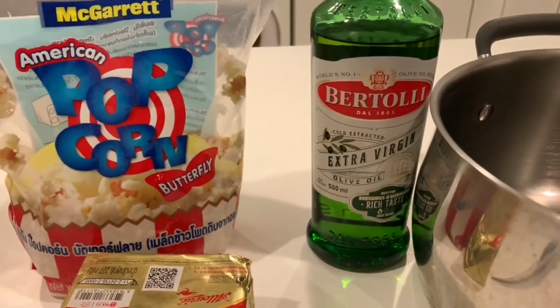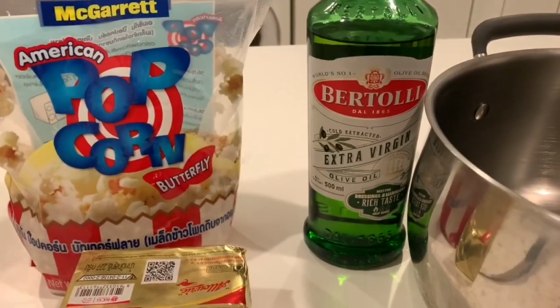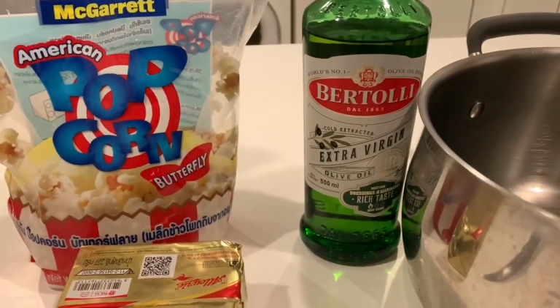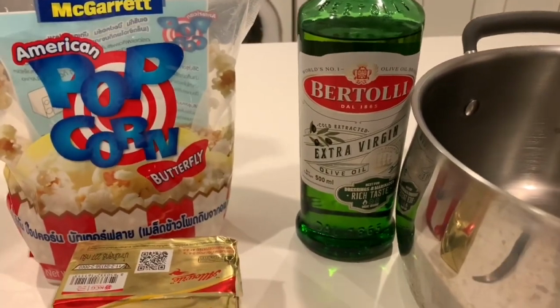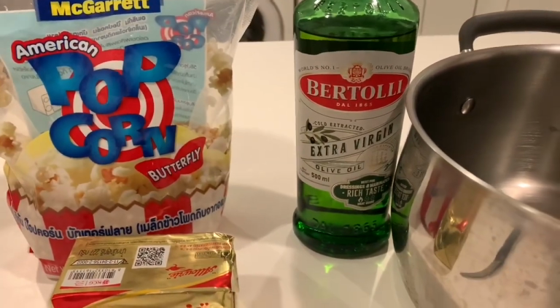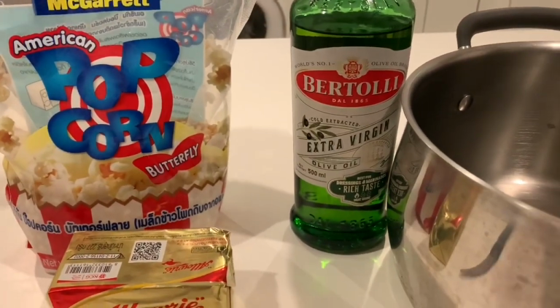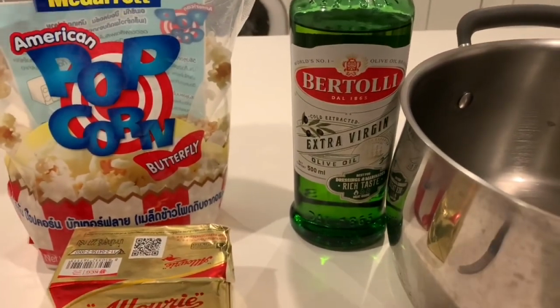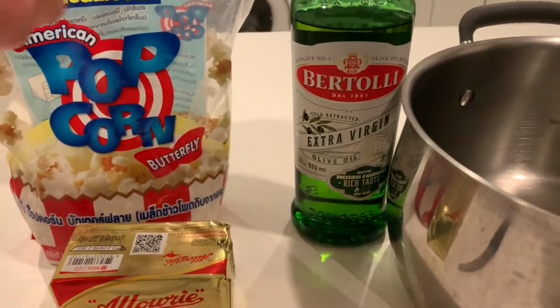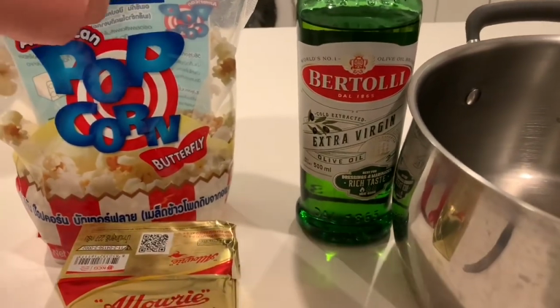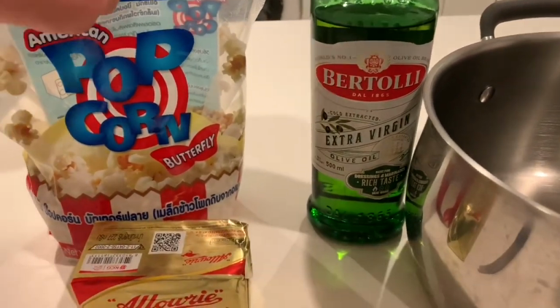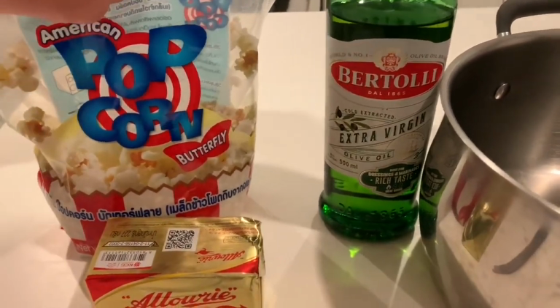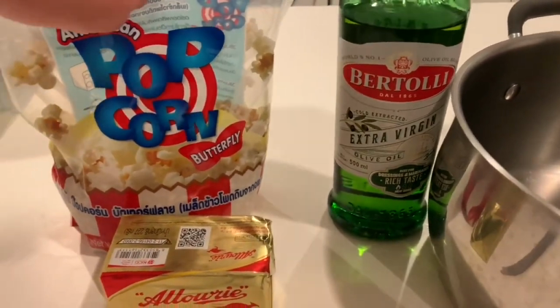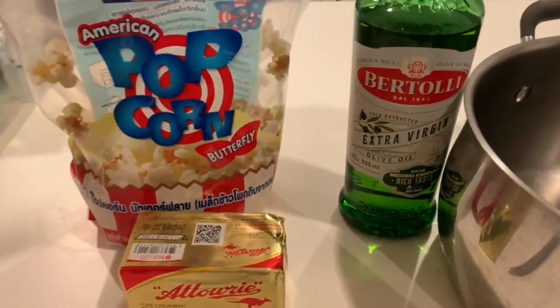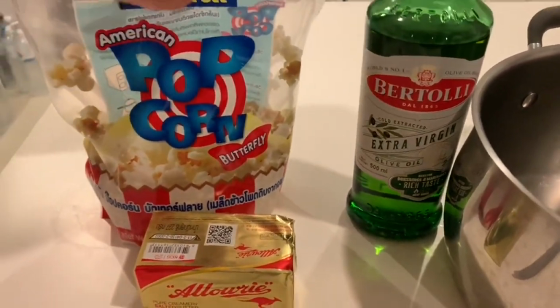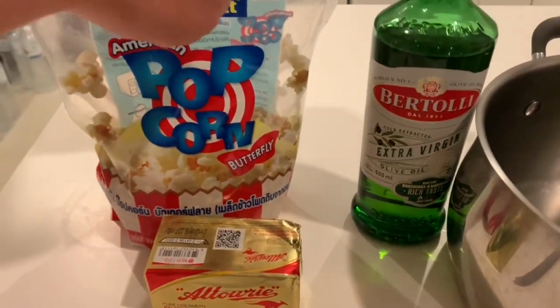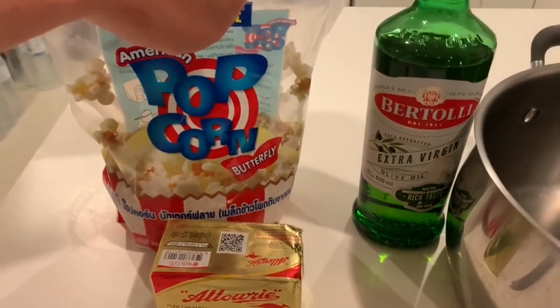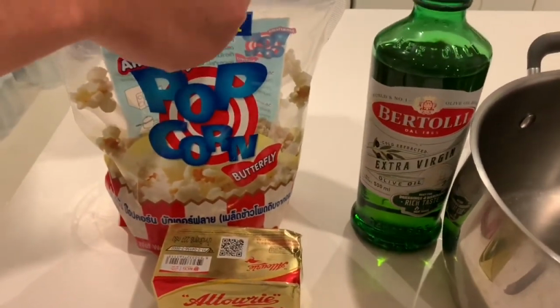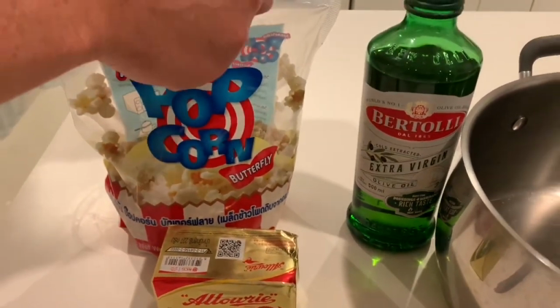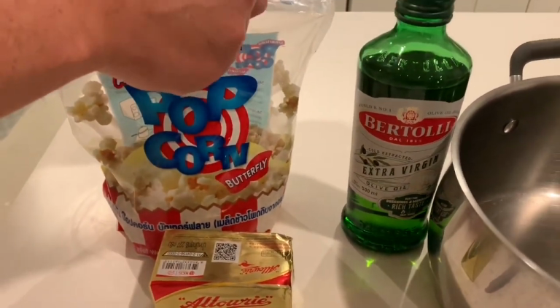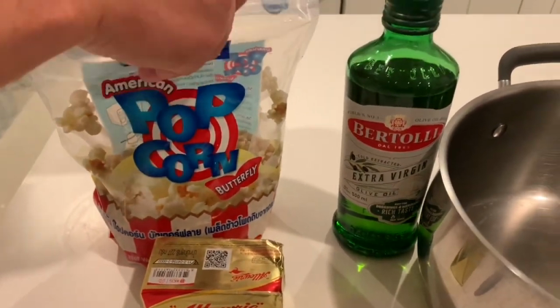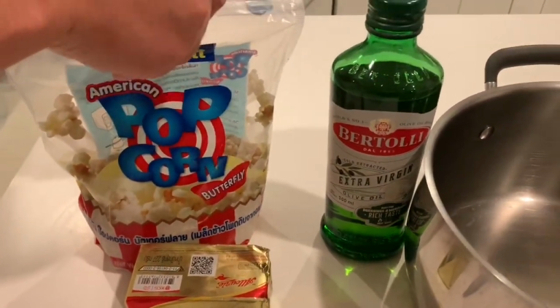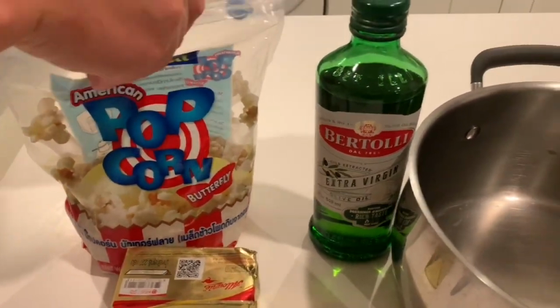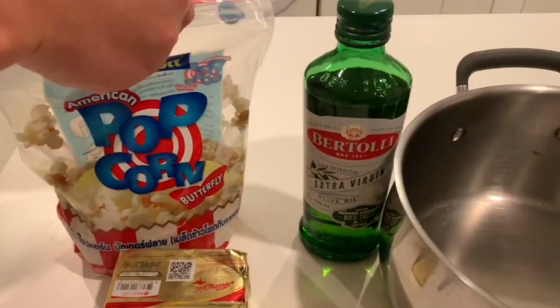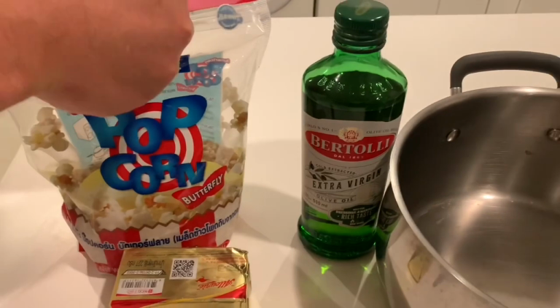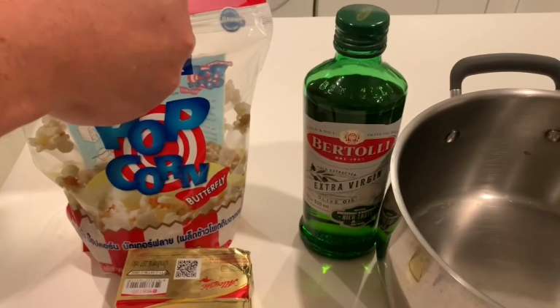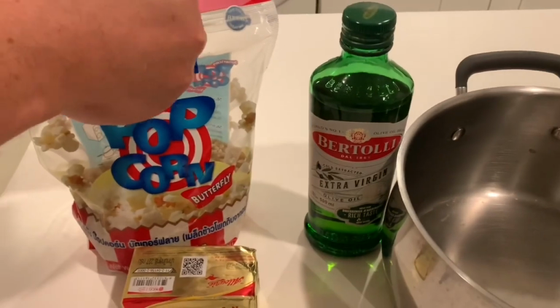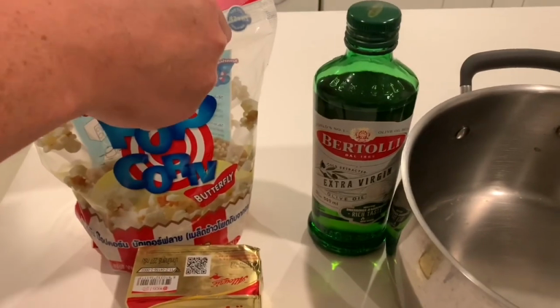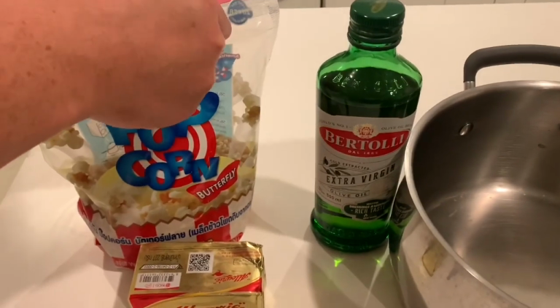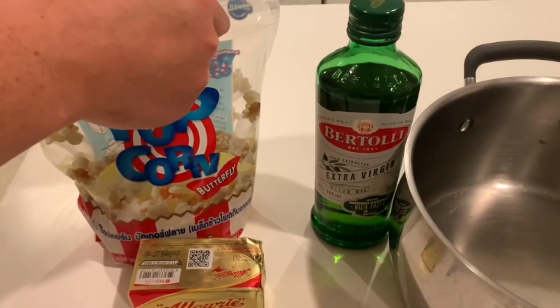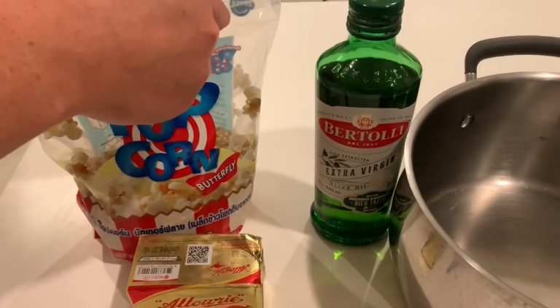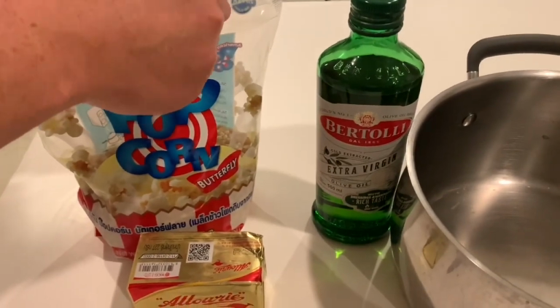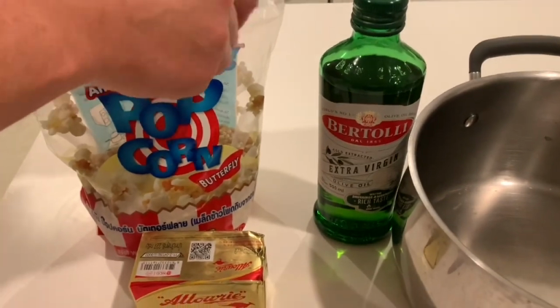If you can get organic kernels, that's the best. But if you can't, just go with what you can get.